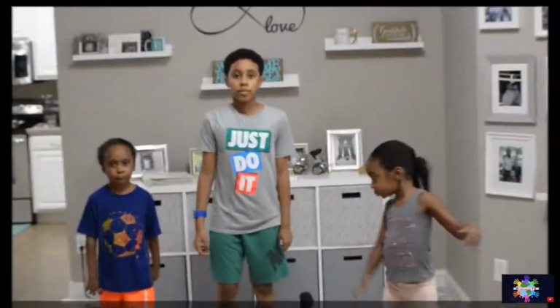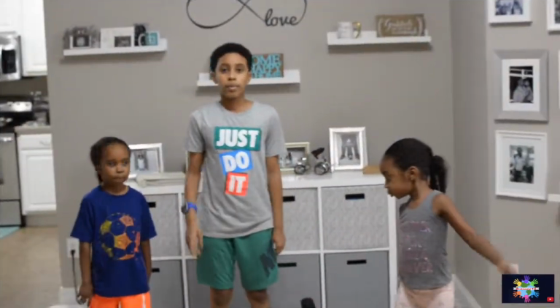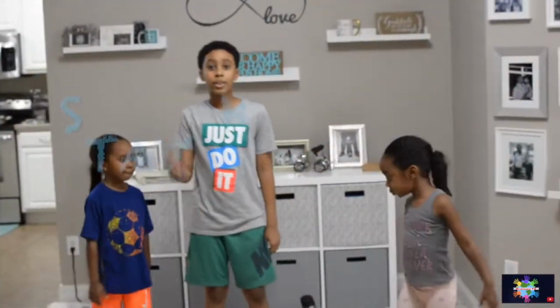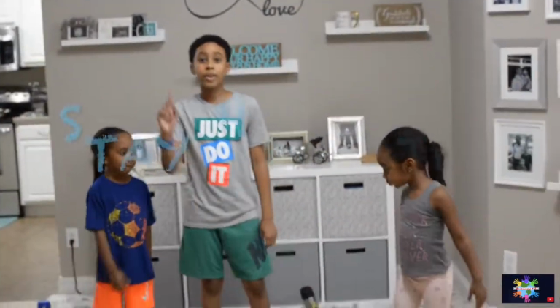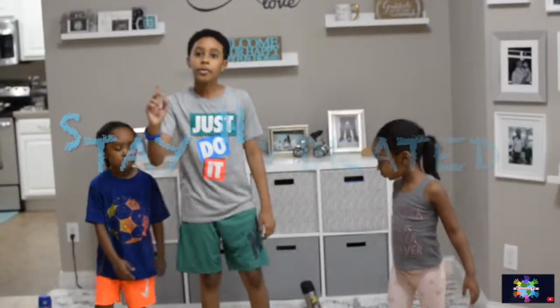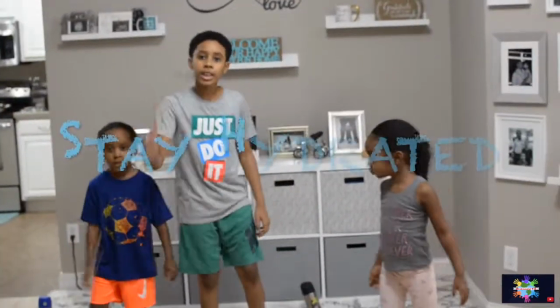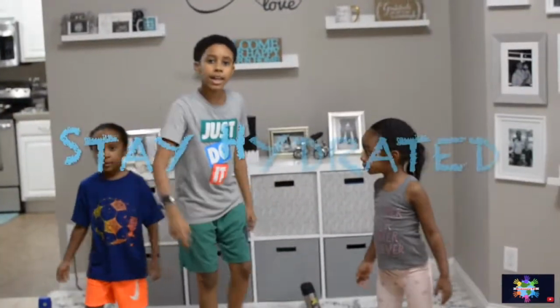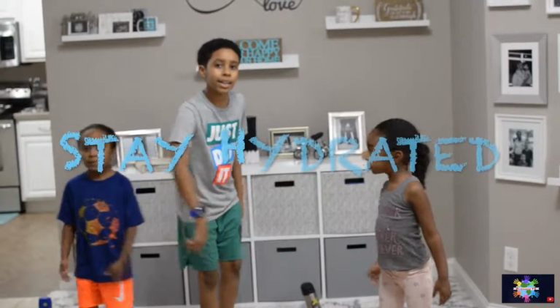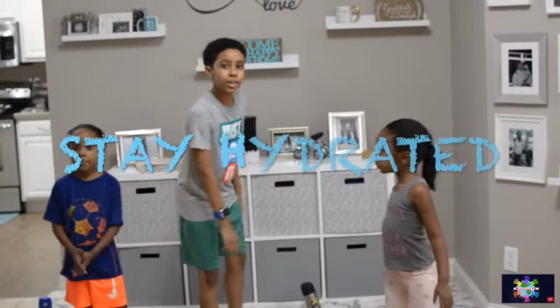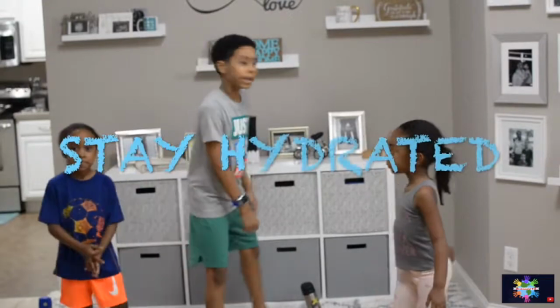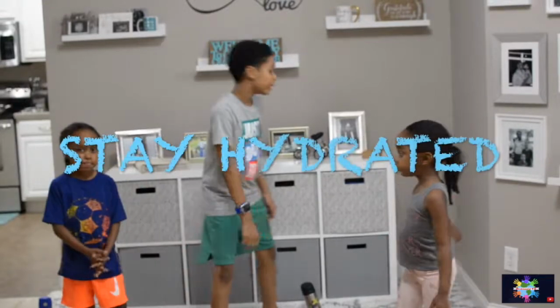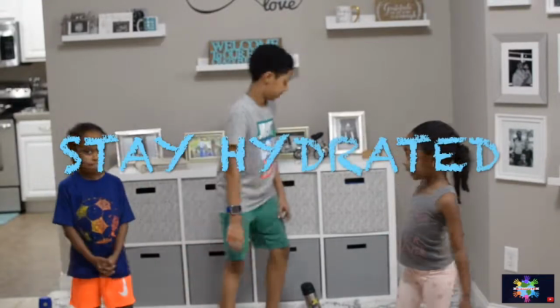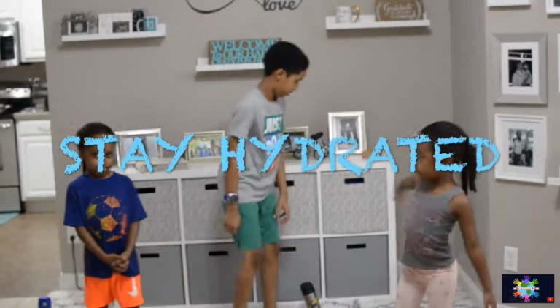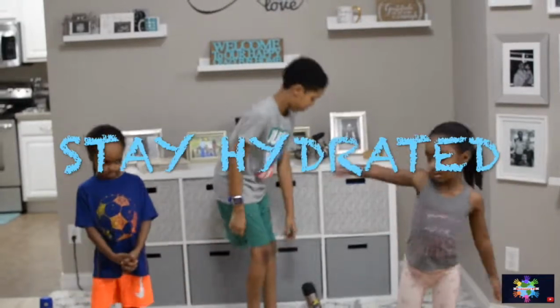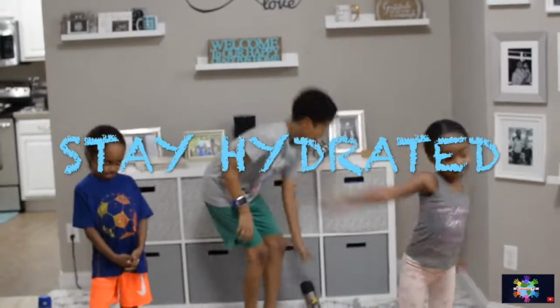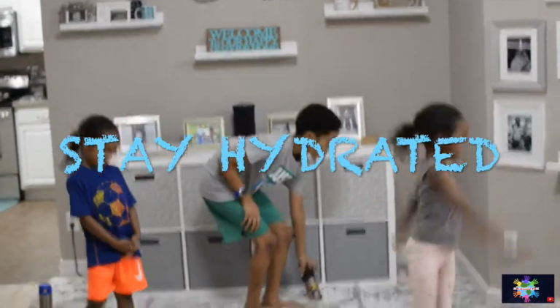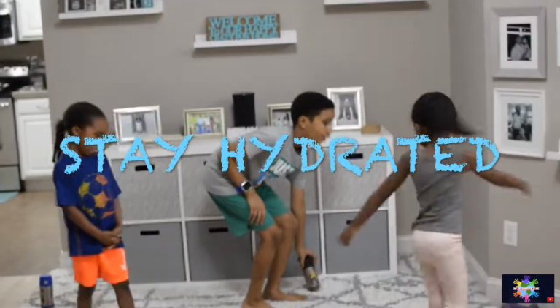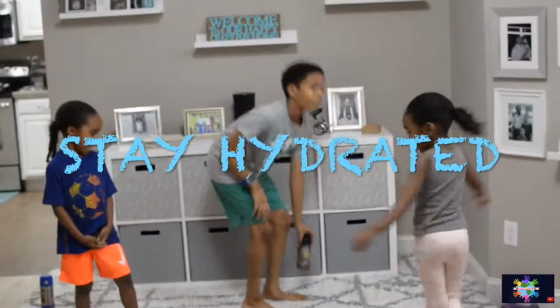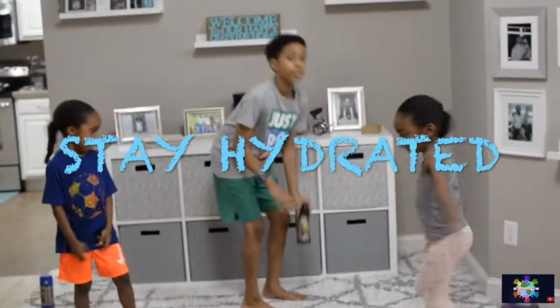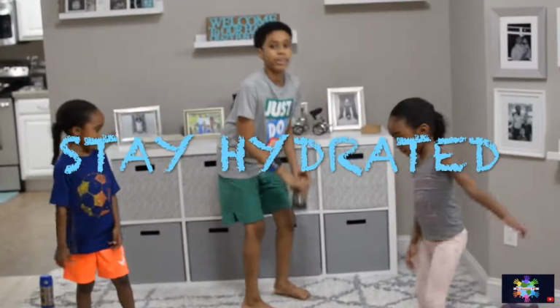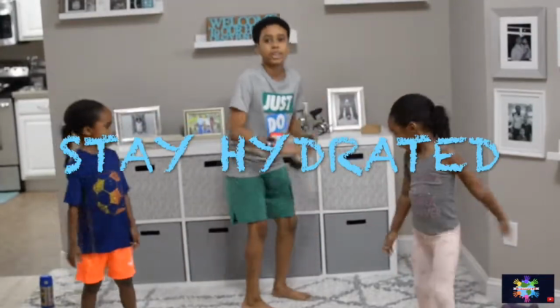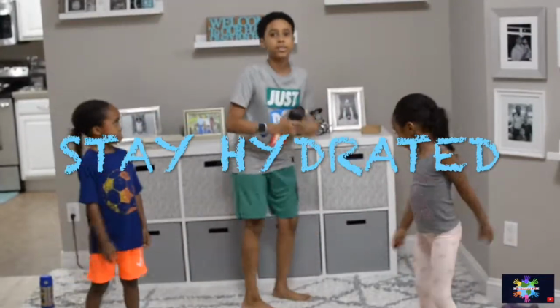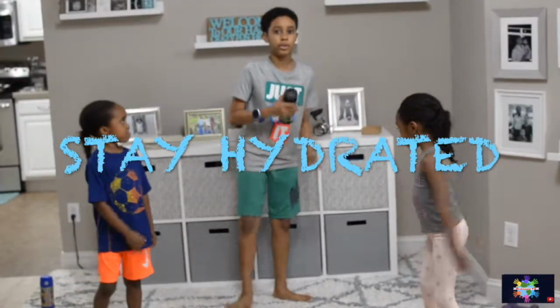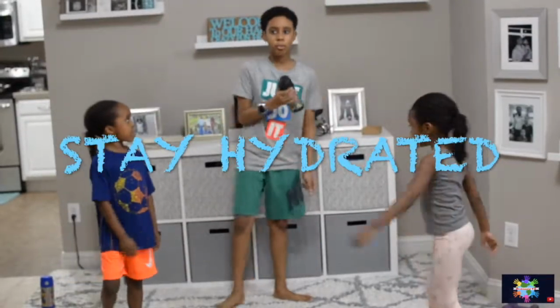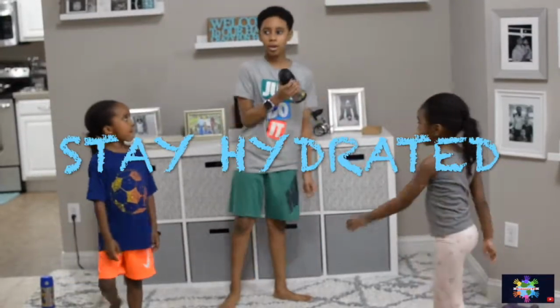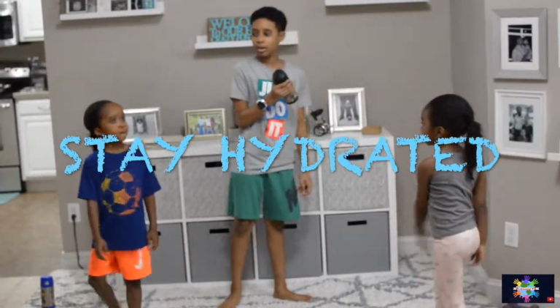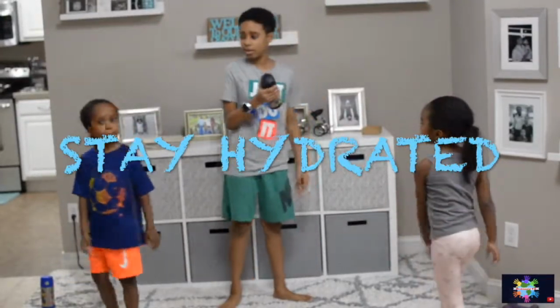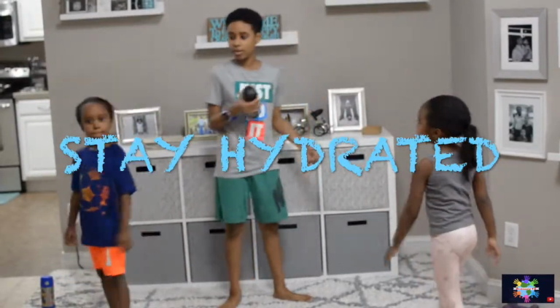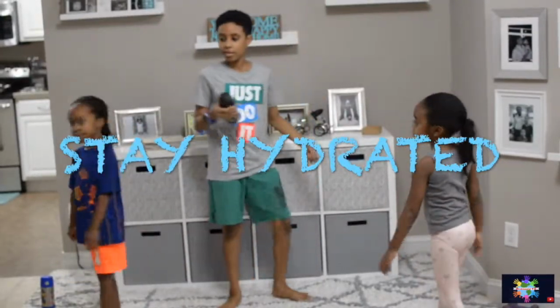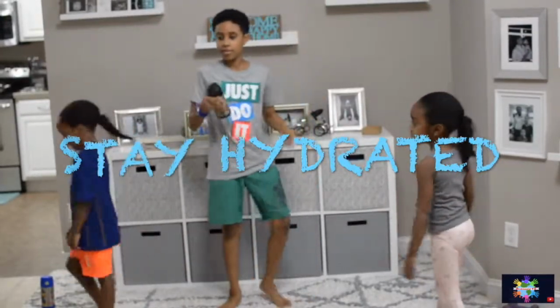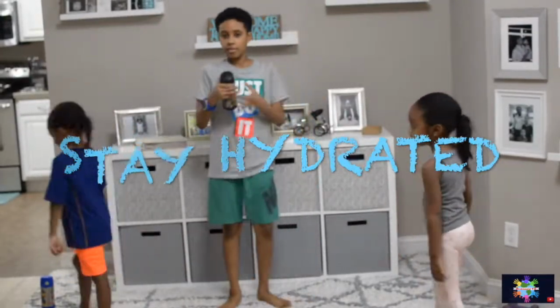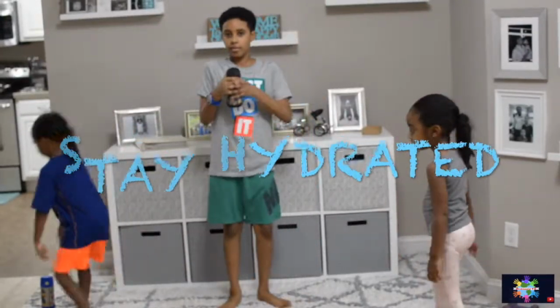Make sure you stay hydrated. Let's drink some water.